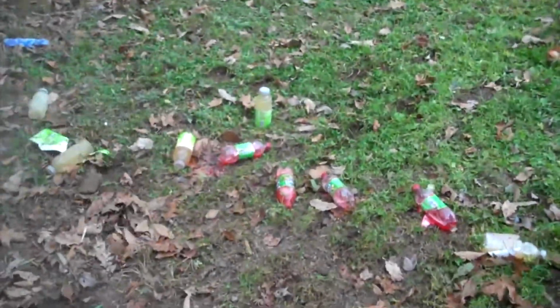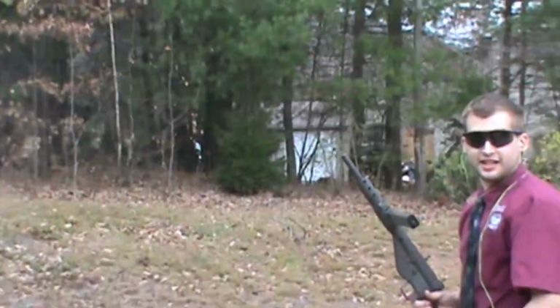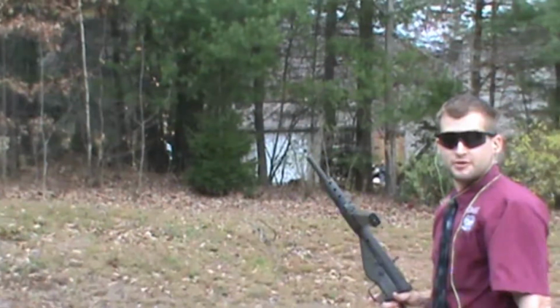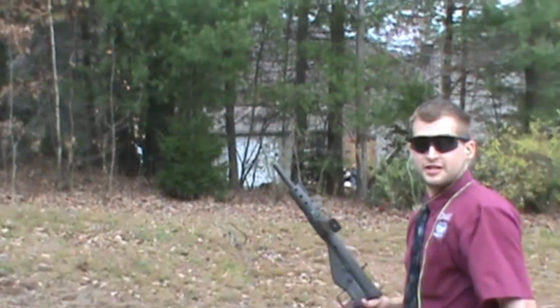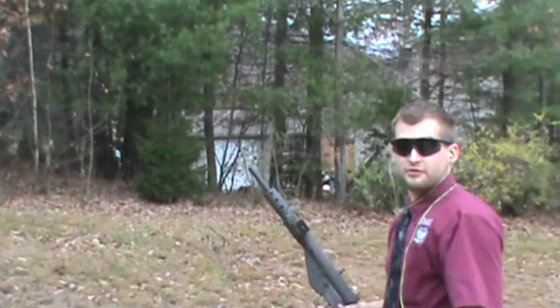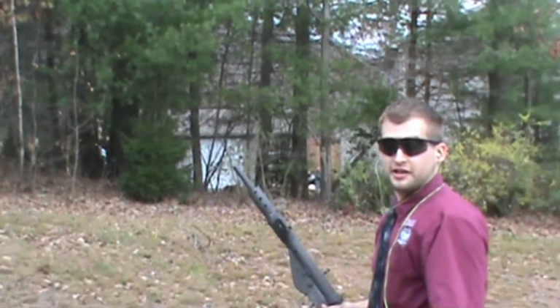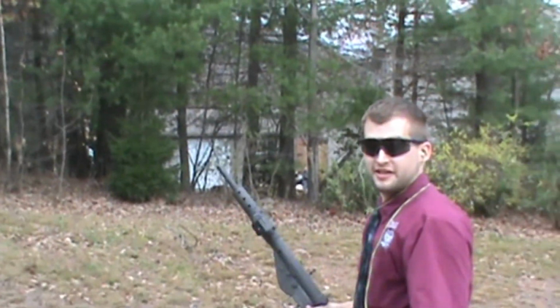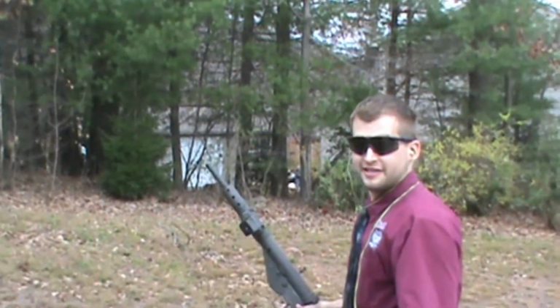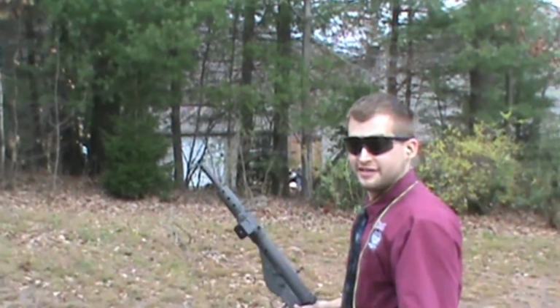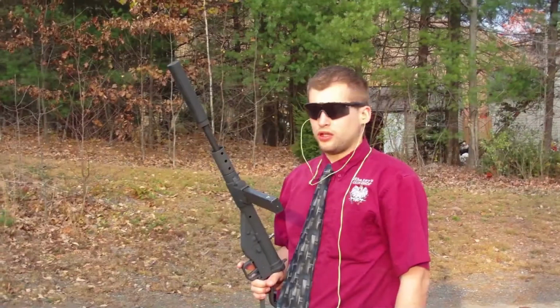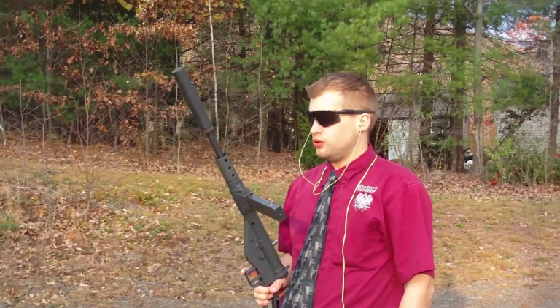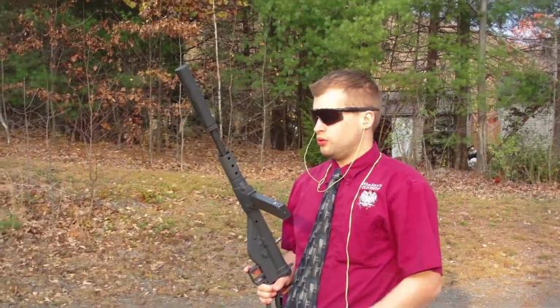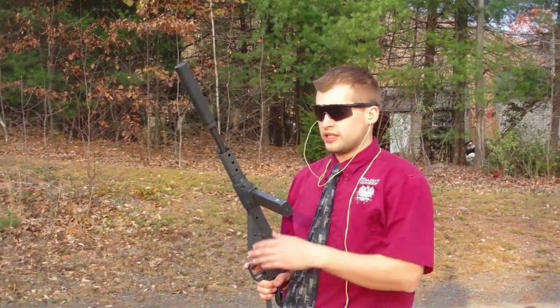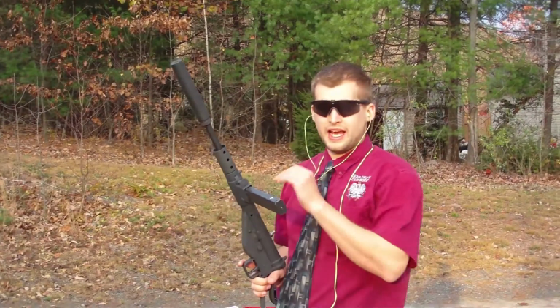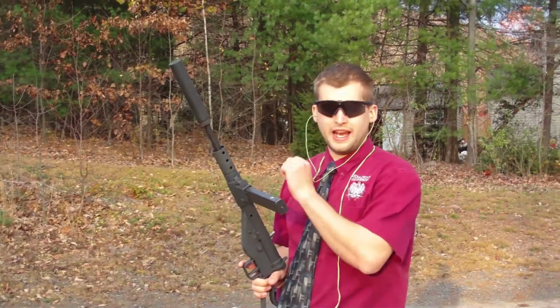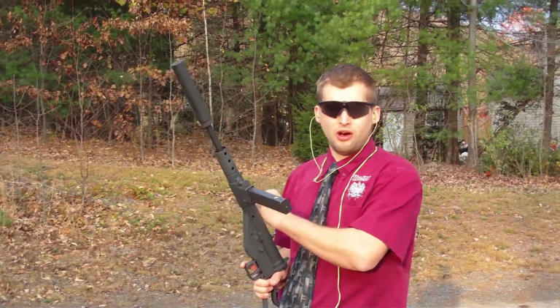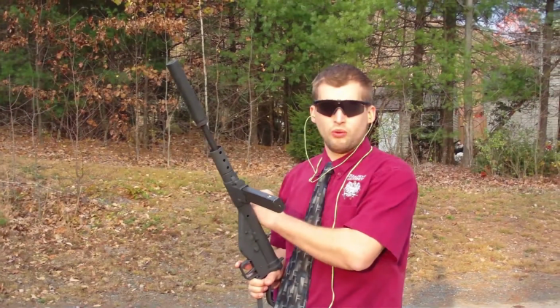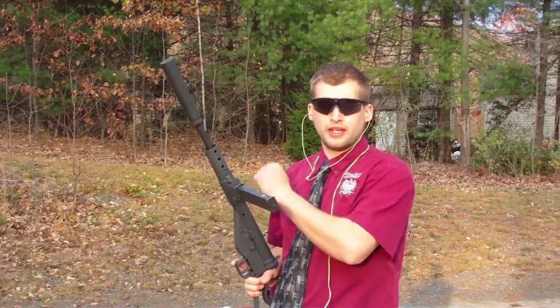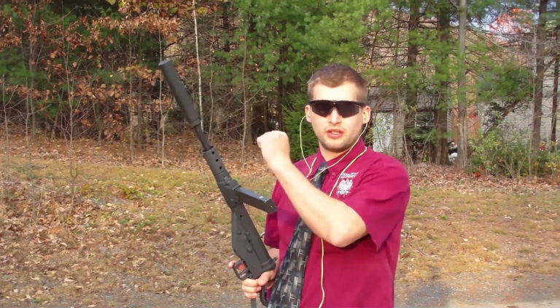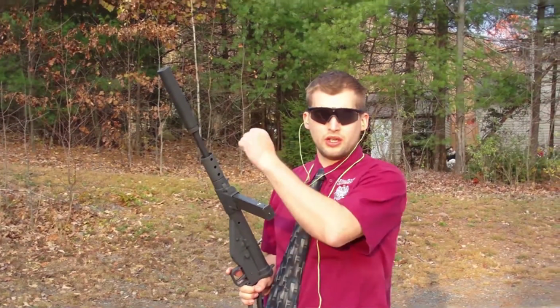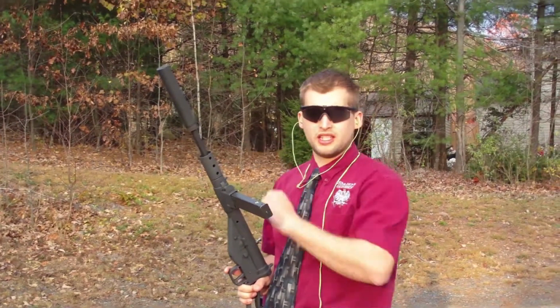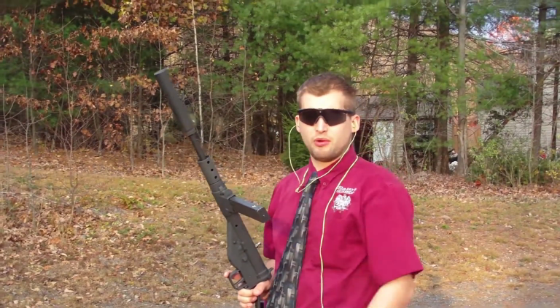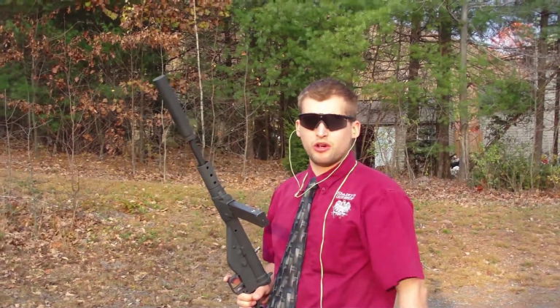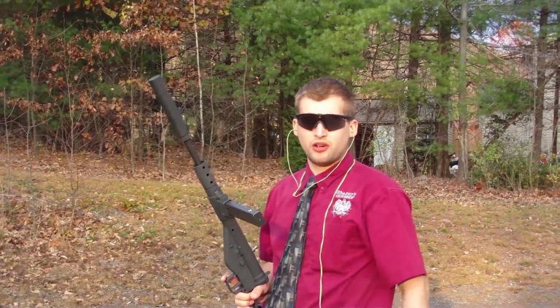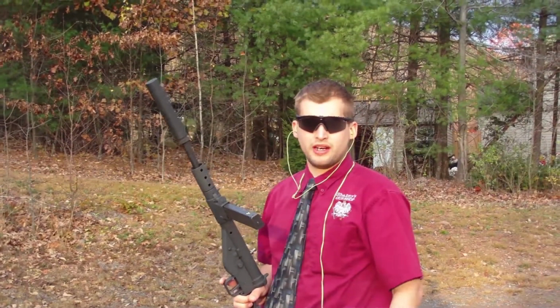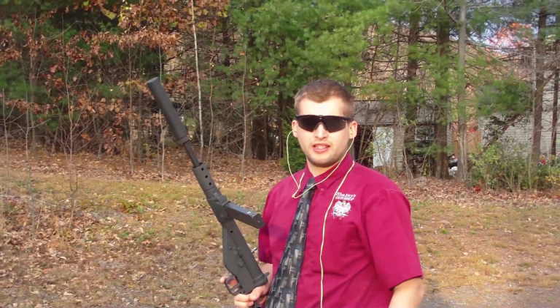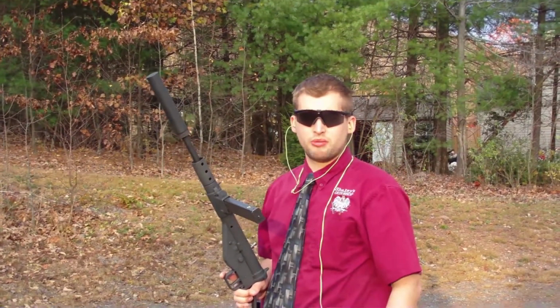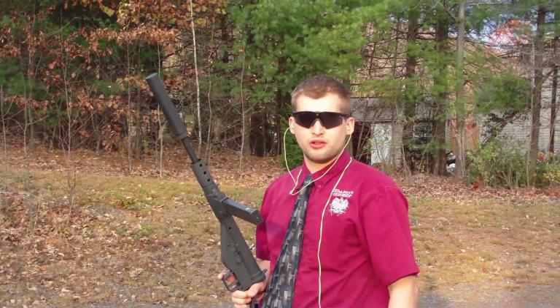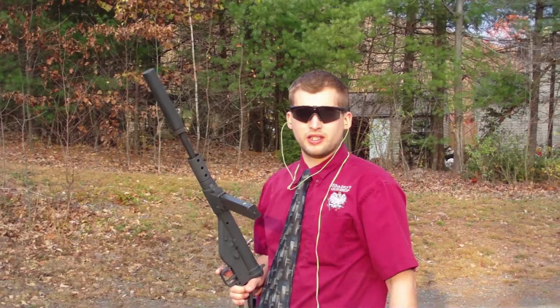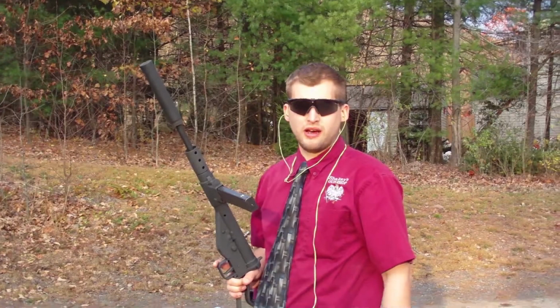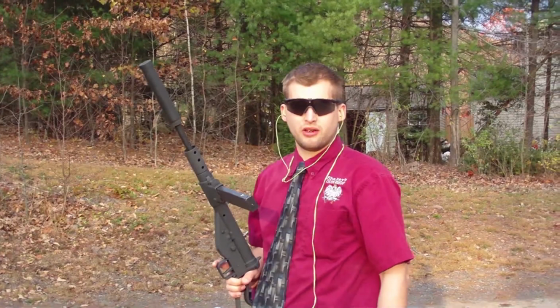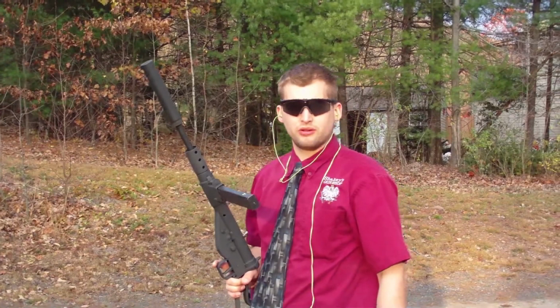That was tons of fun. We're going to do the Sten now with a SWR Trident Line Suppressor. Let's see how it goes.